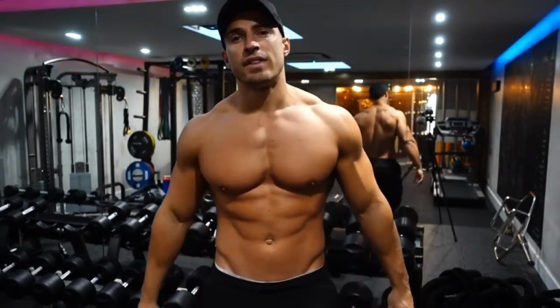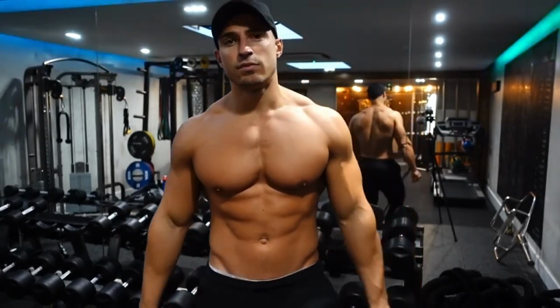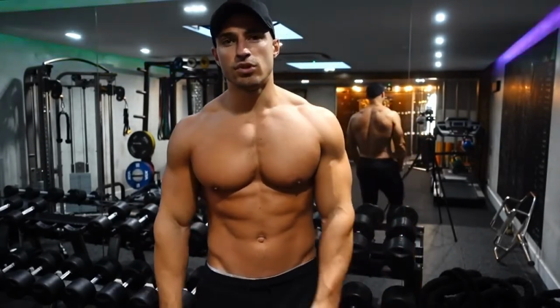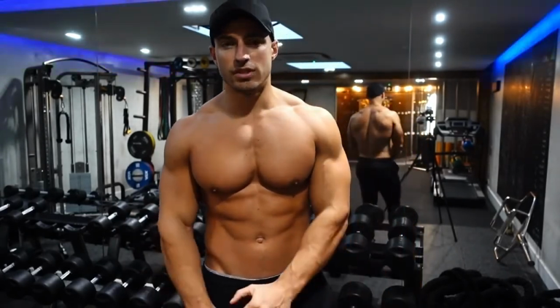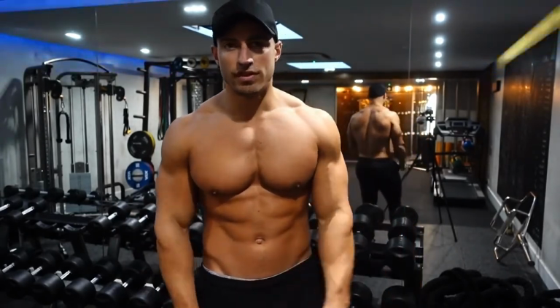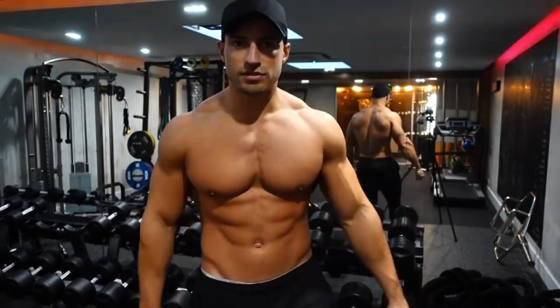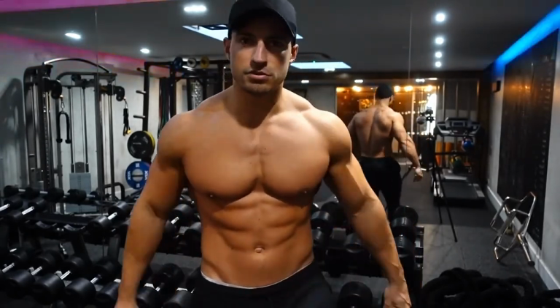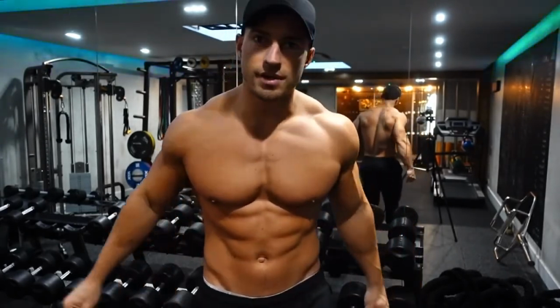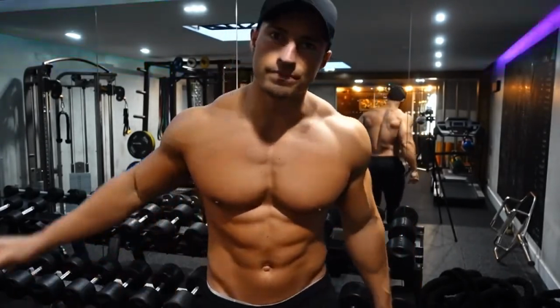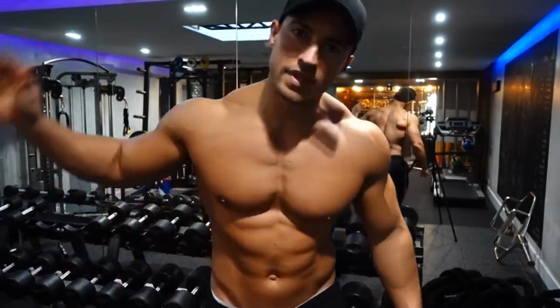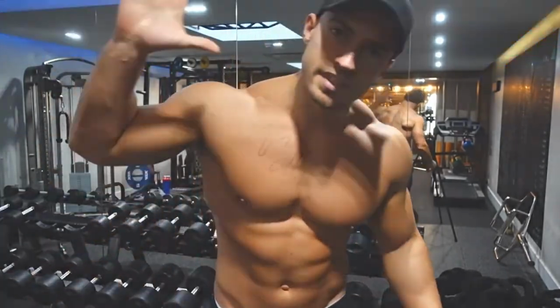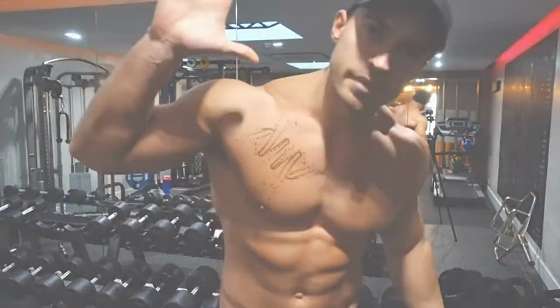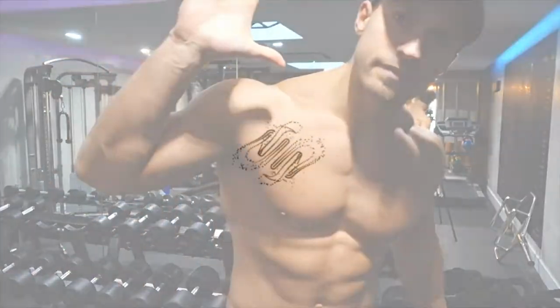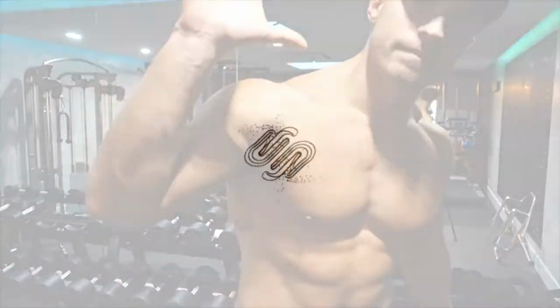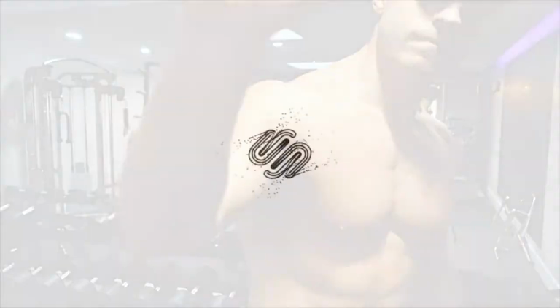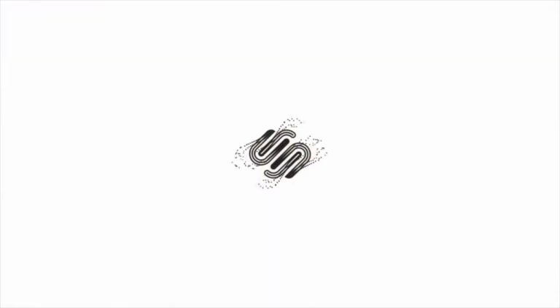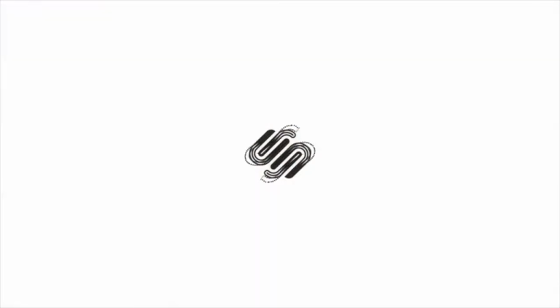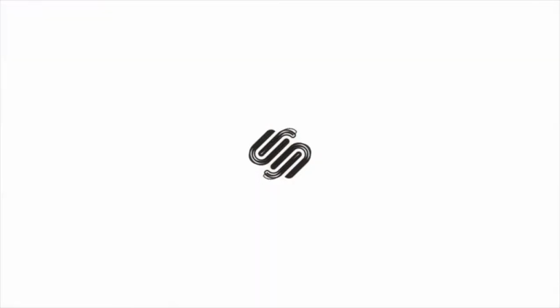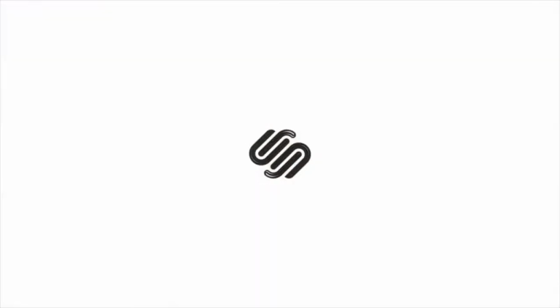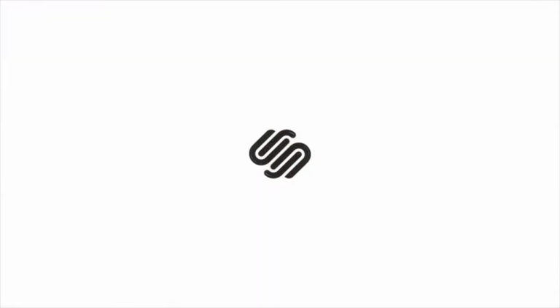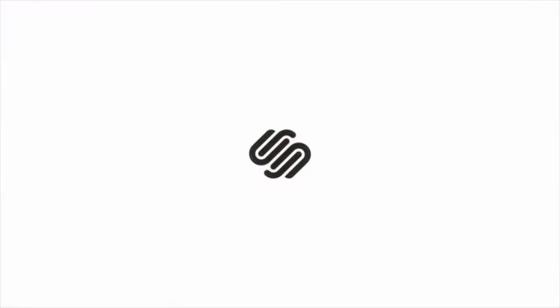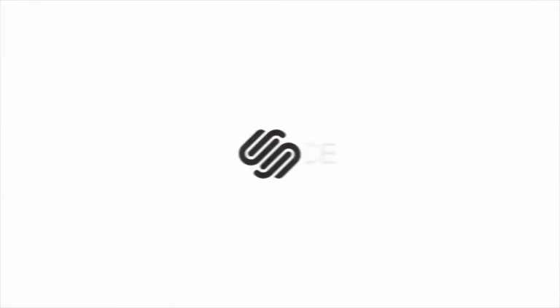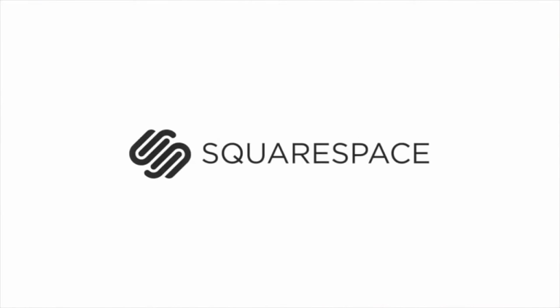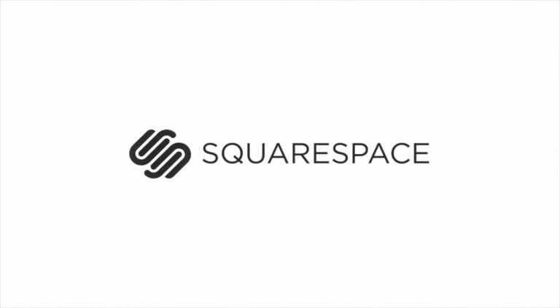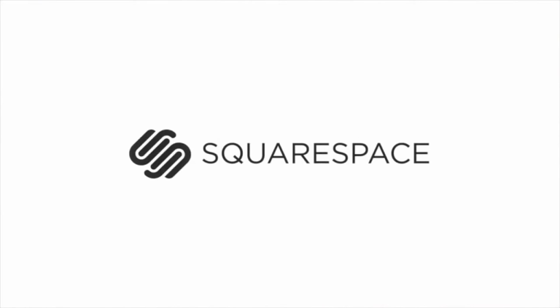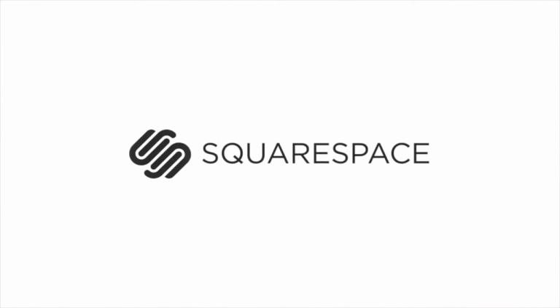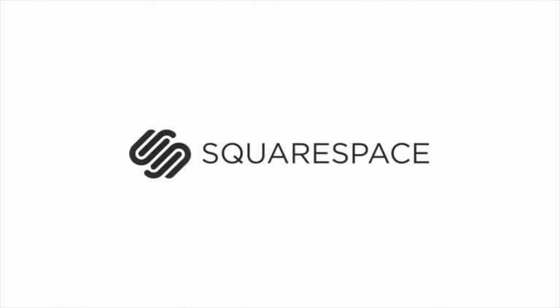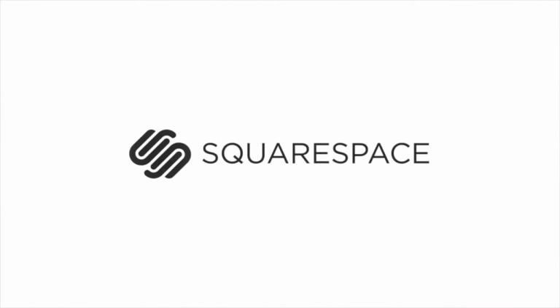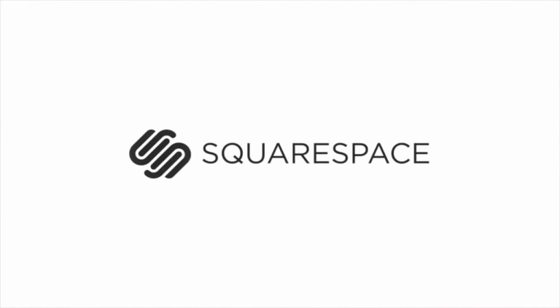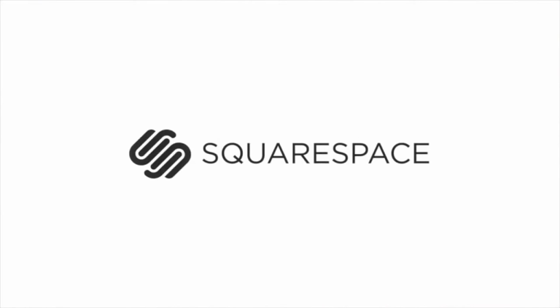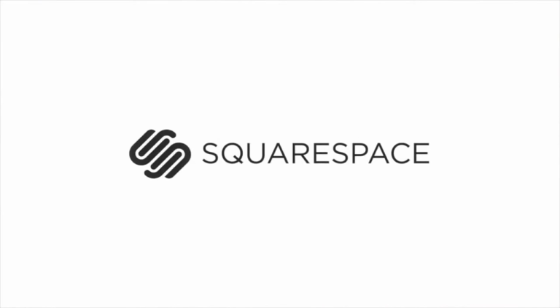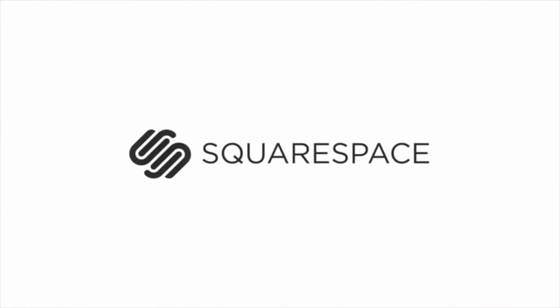So thanks for watching, don't forget to subscribe. See you in a bit. Big thank you once again to Squarespace for sponsoring today's video.